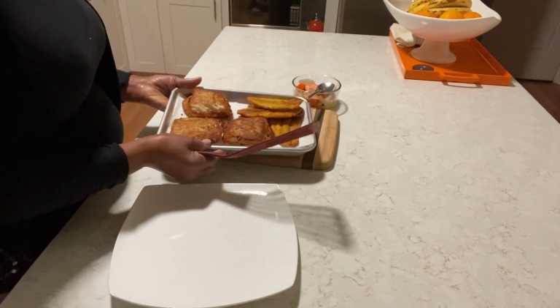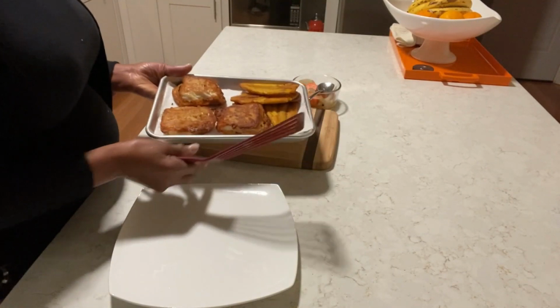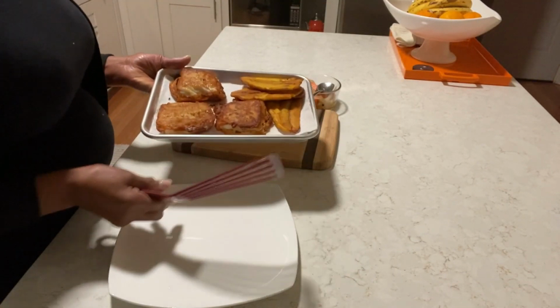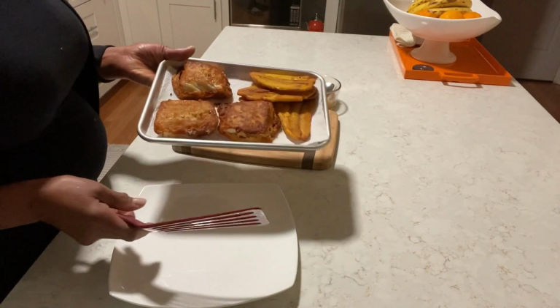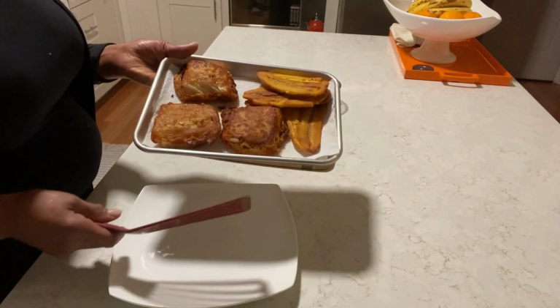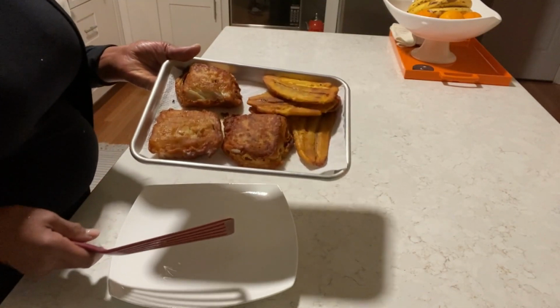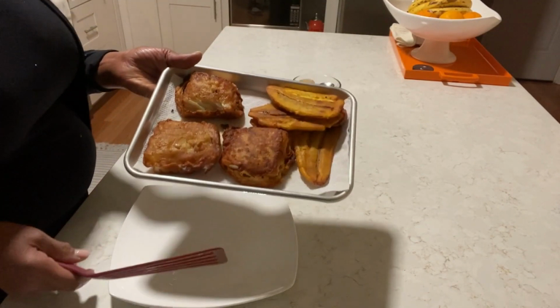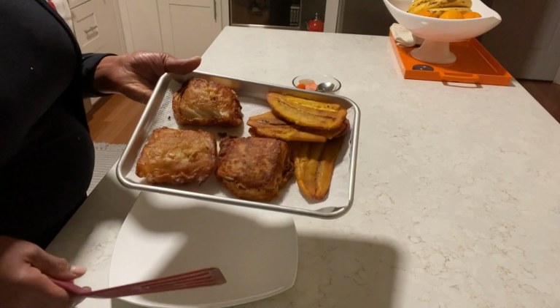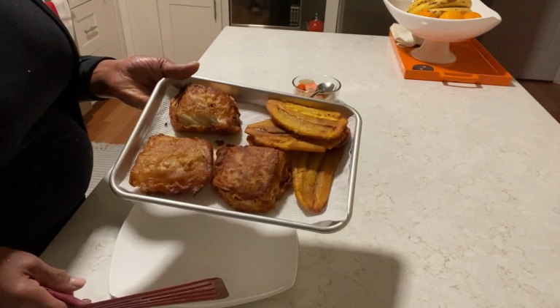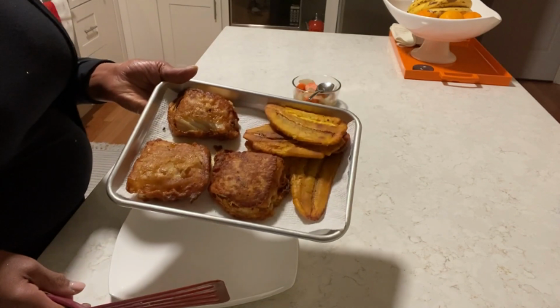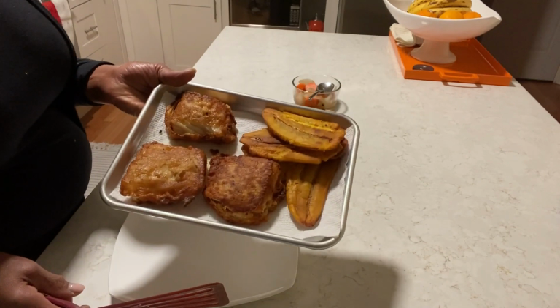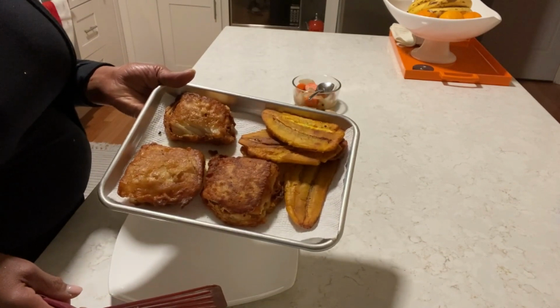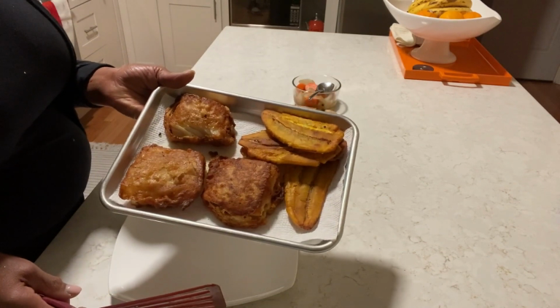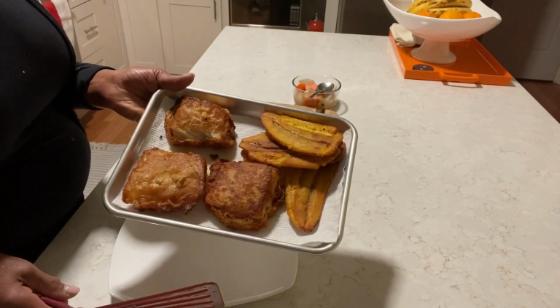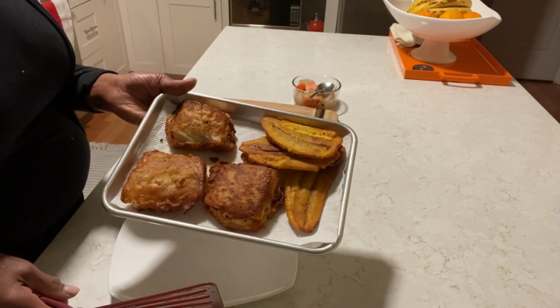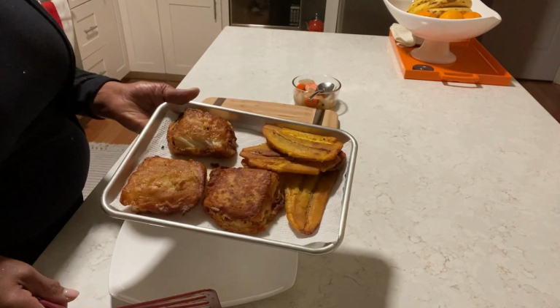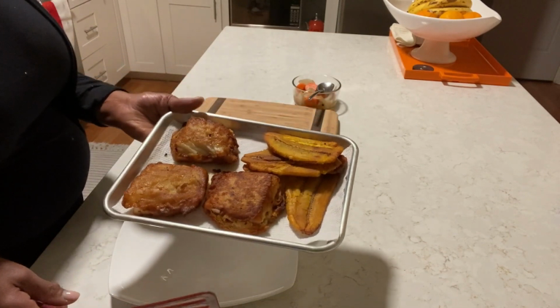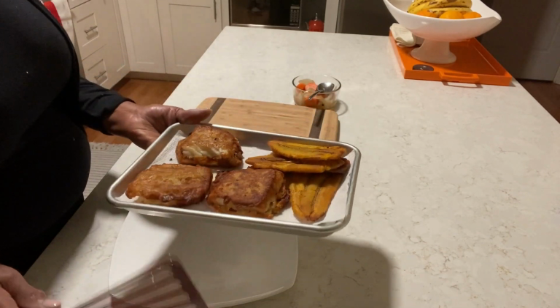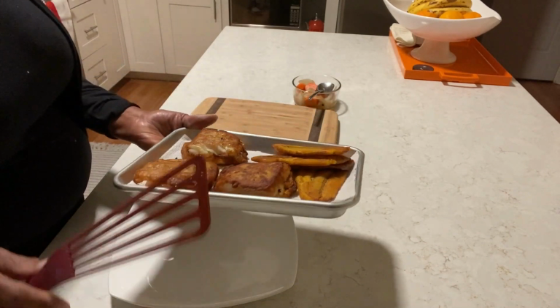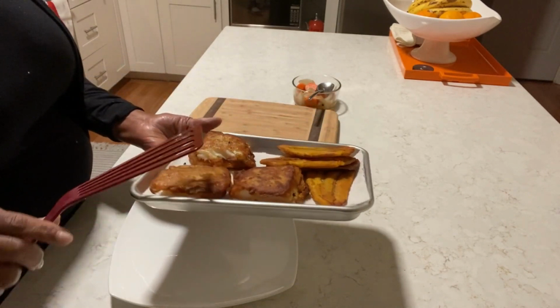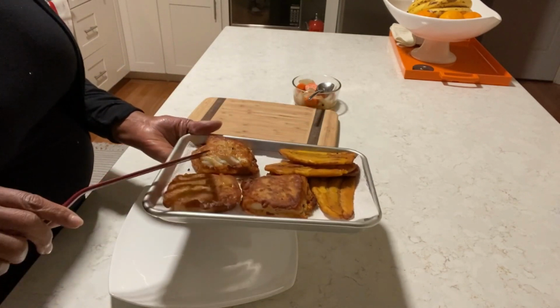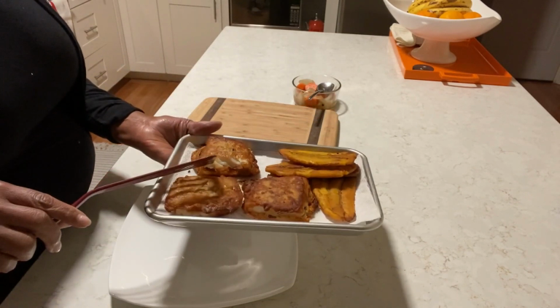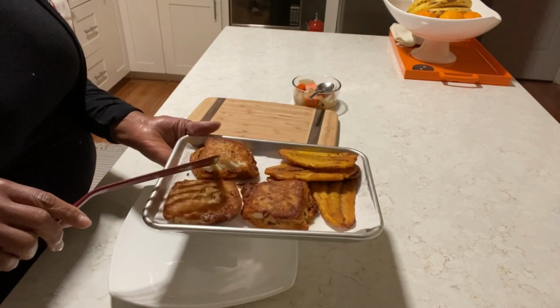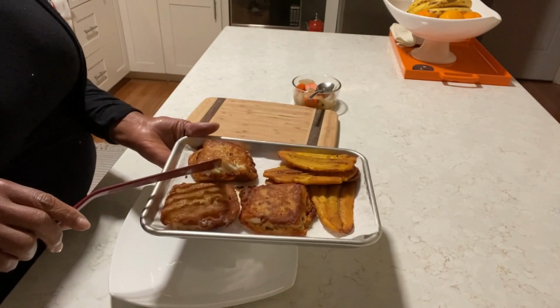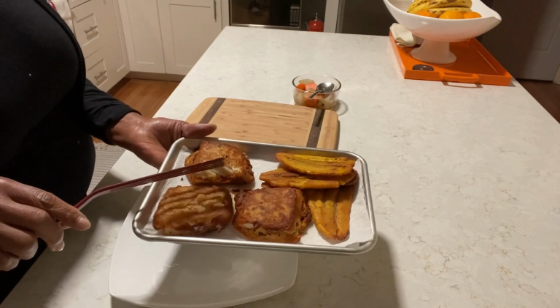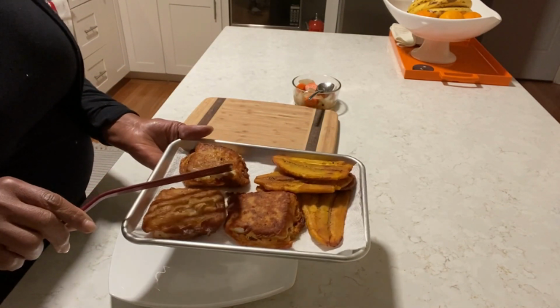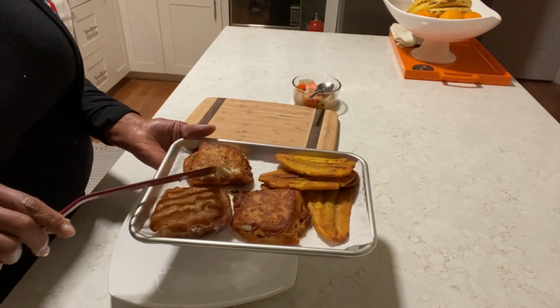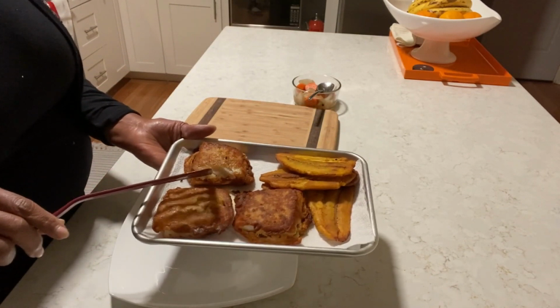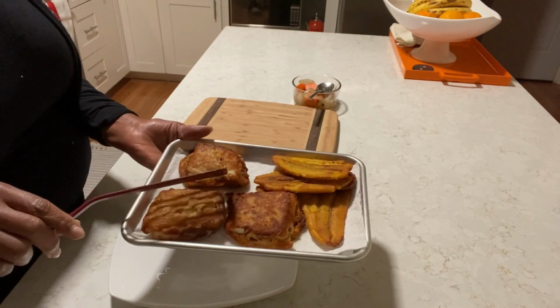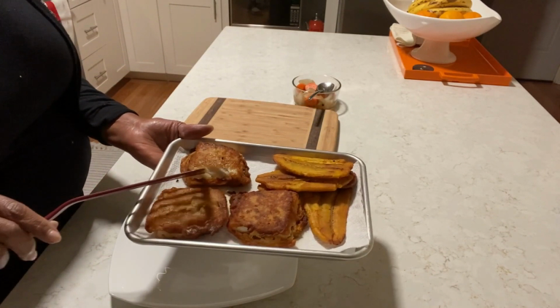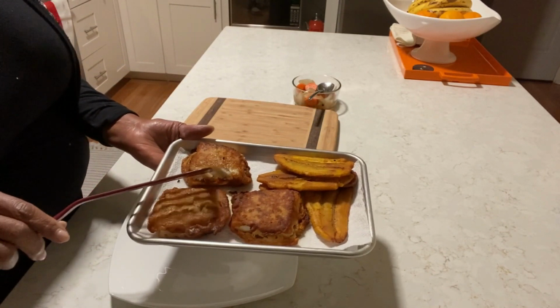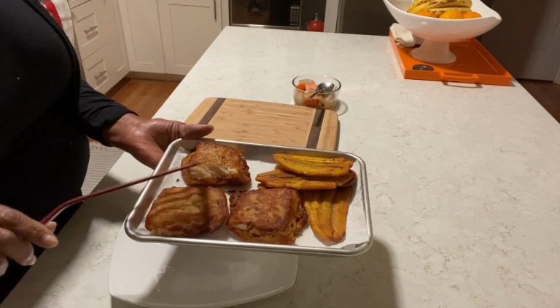Look how delicious that is. See how flaky this is on the inside.